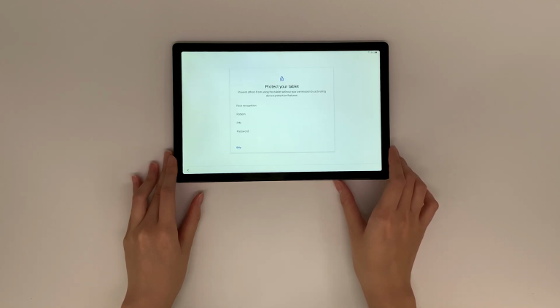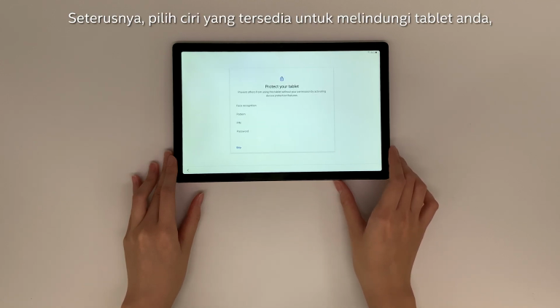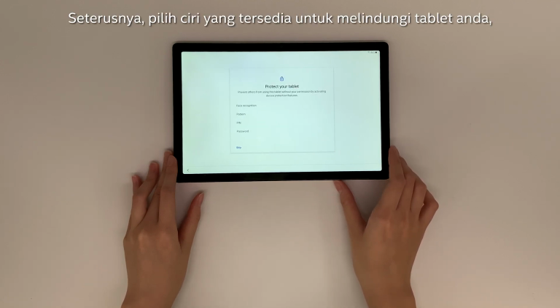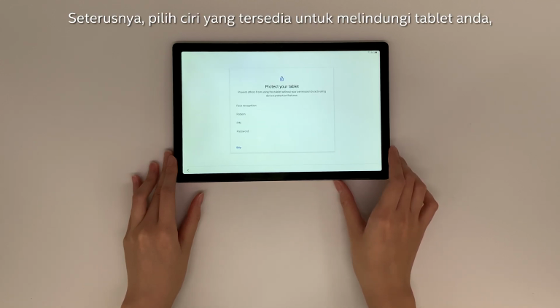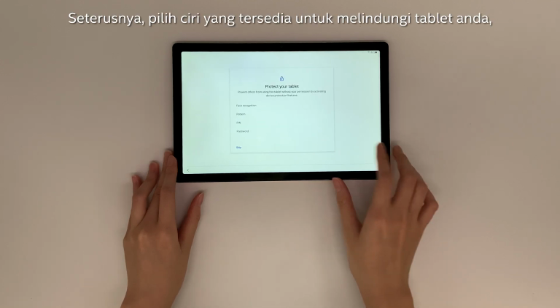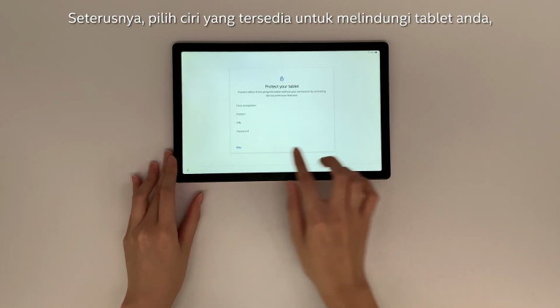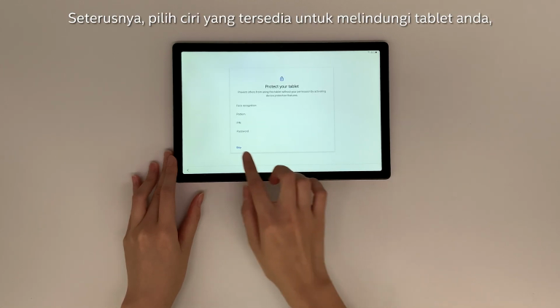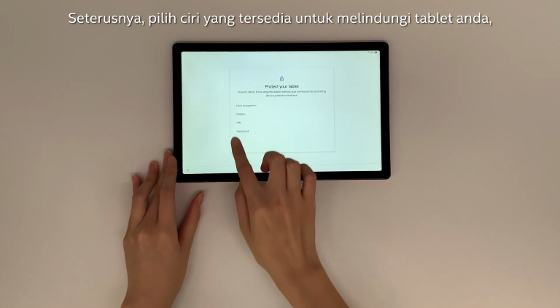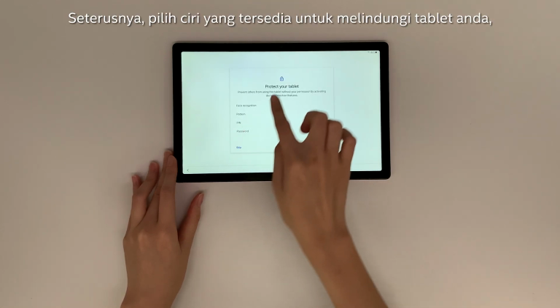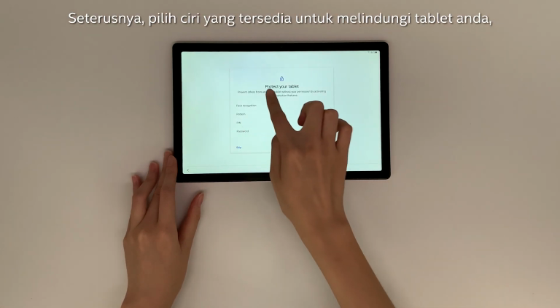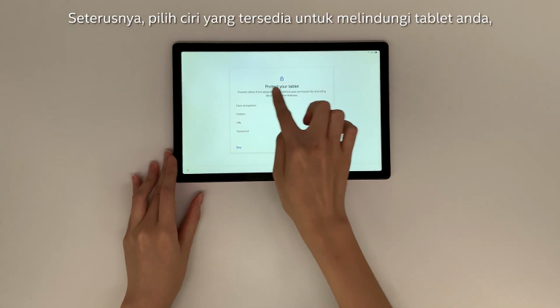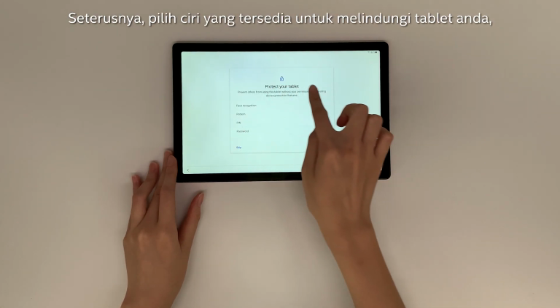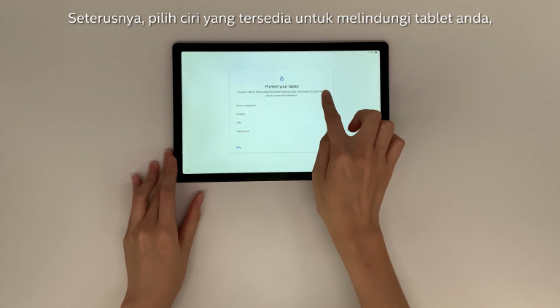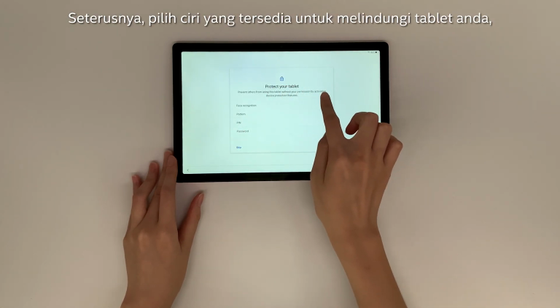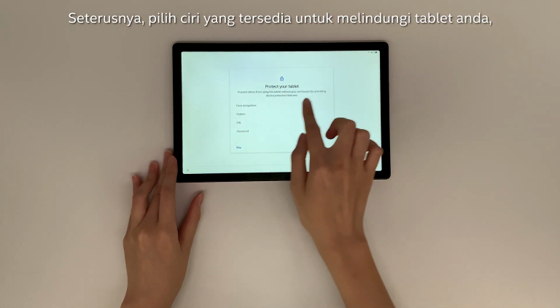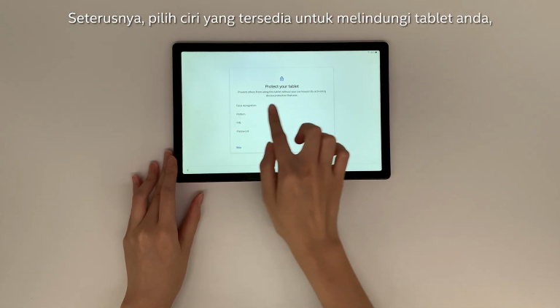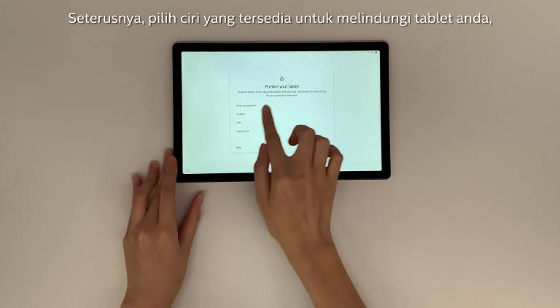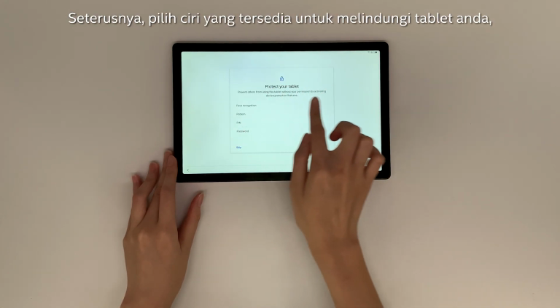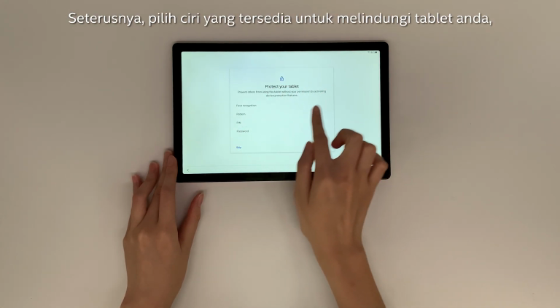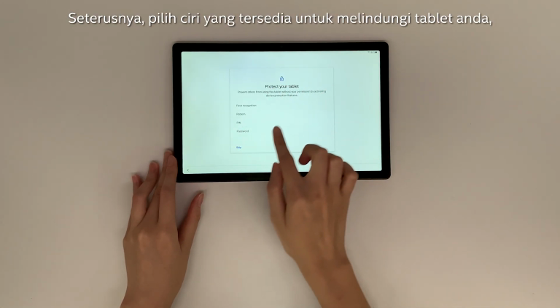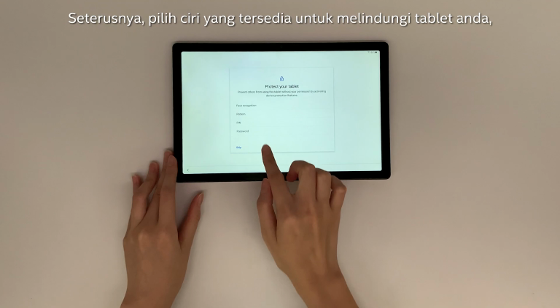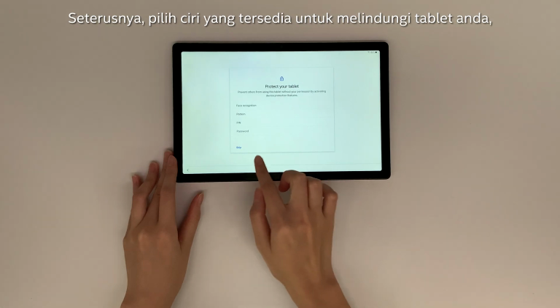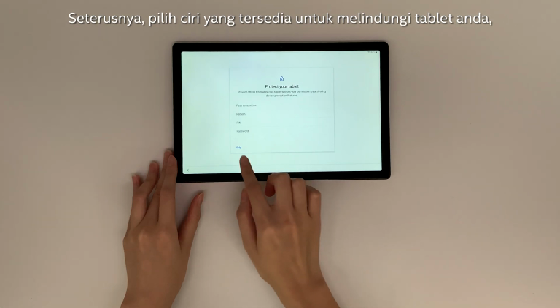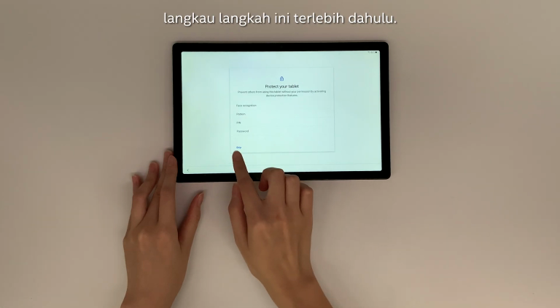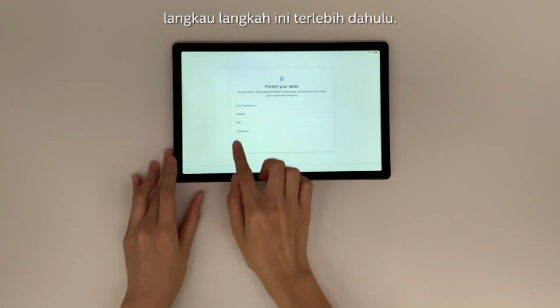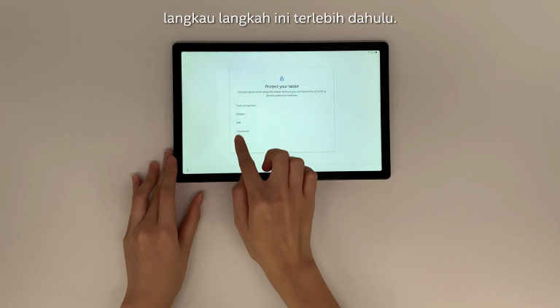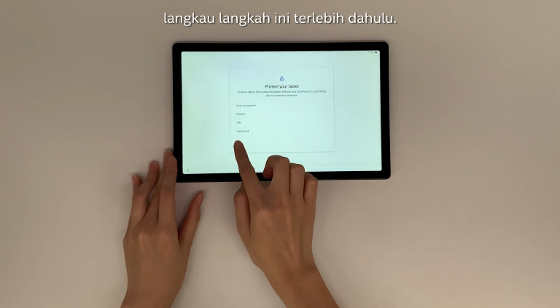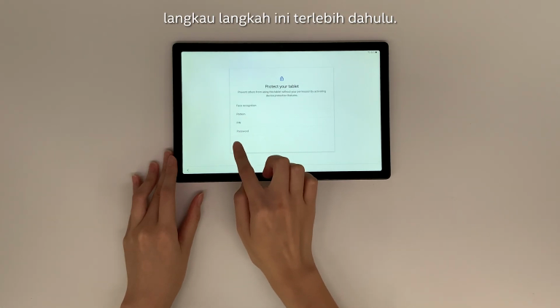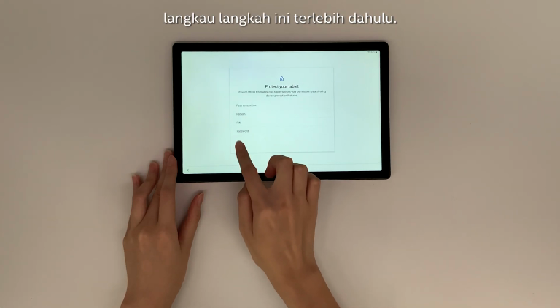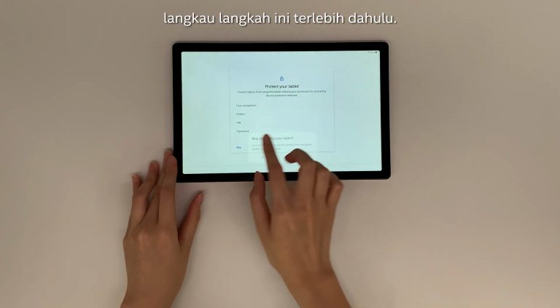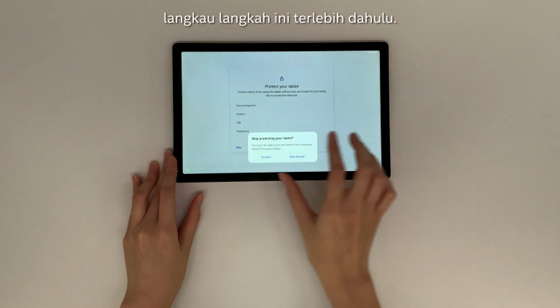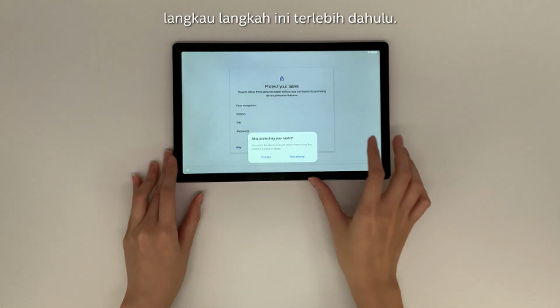Next, choose the available features to protect your tablet. Skip this step for now.